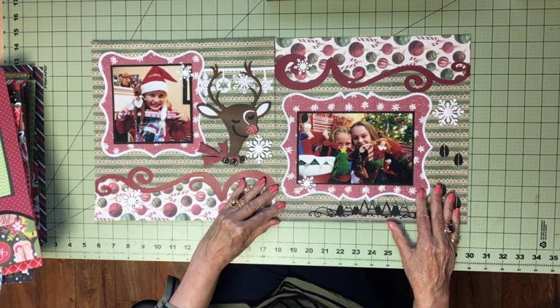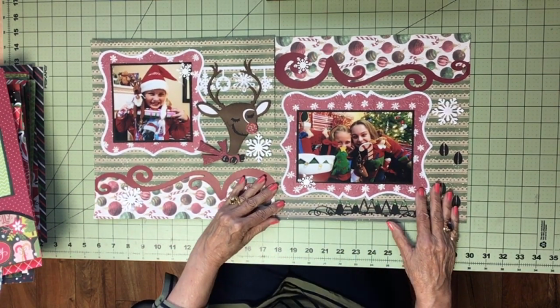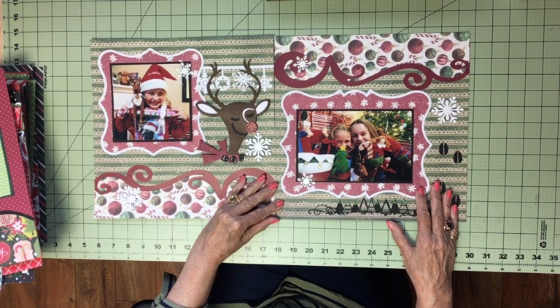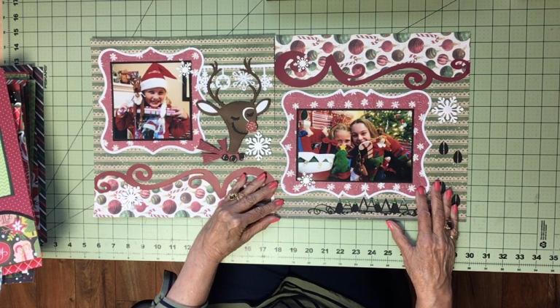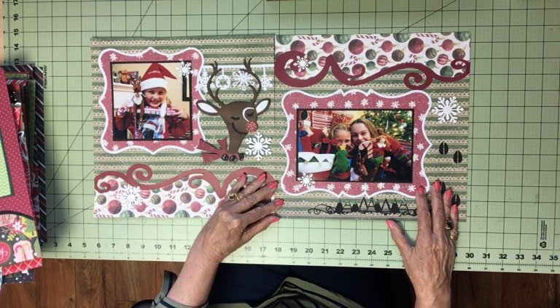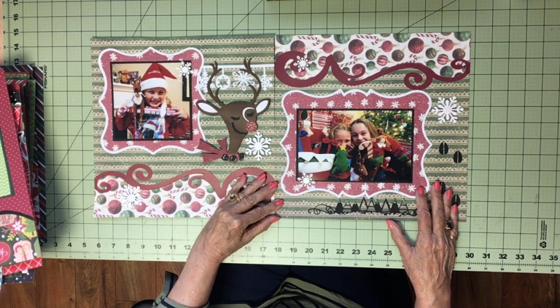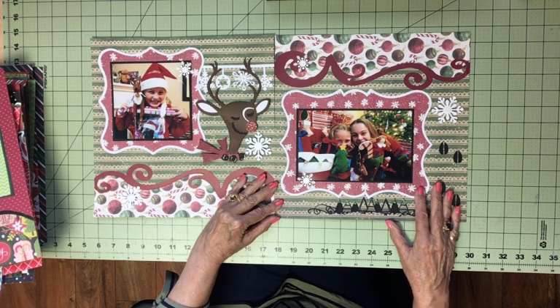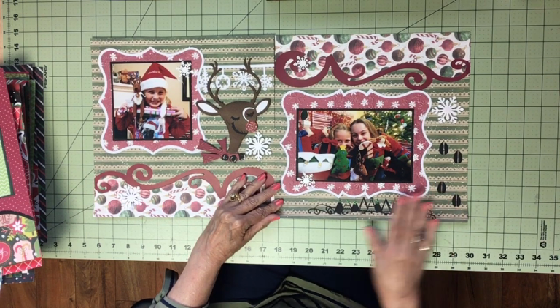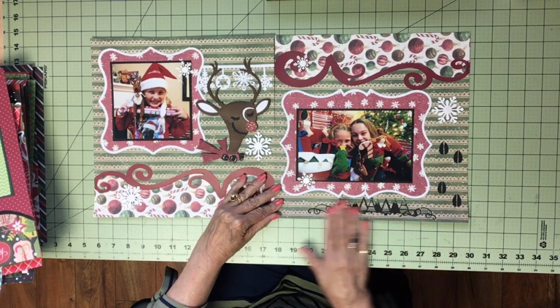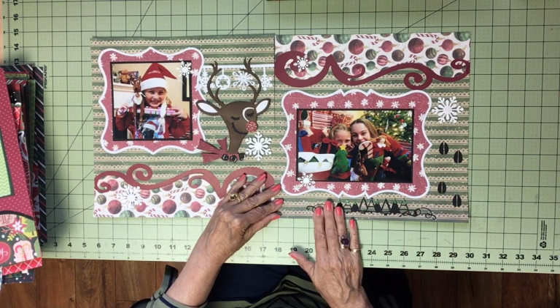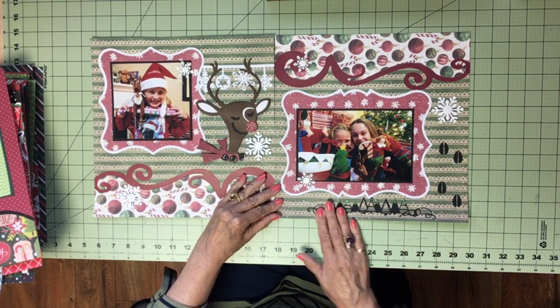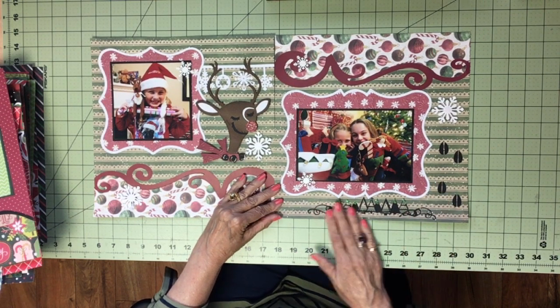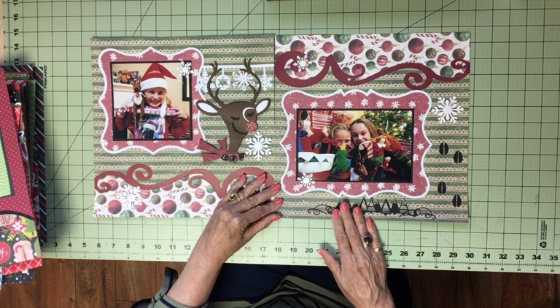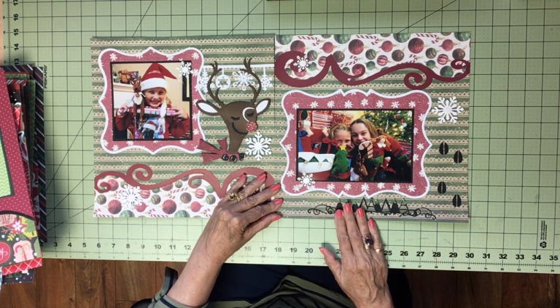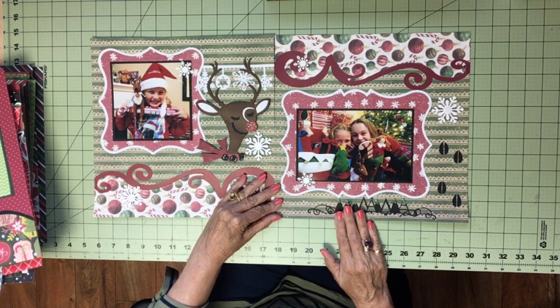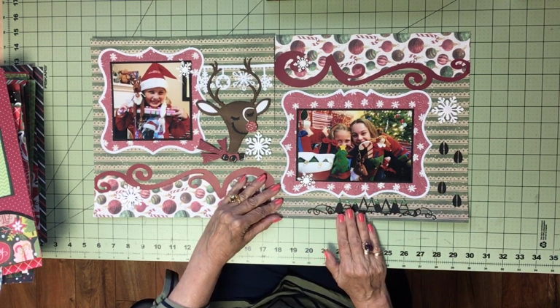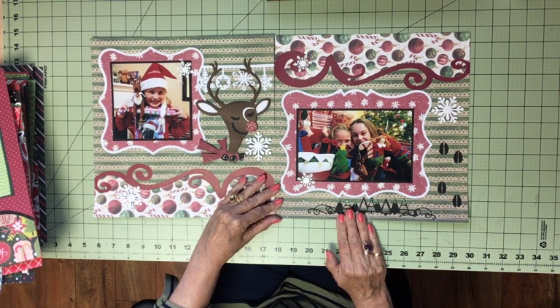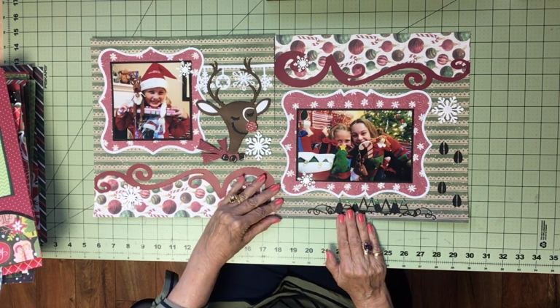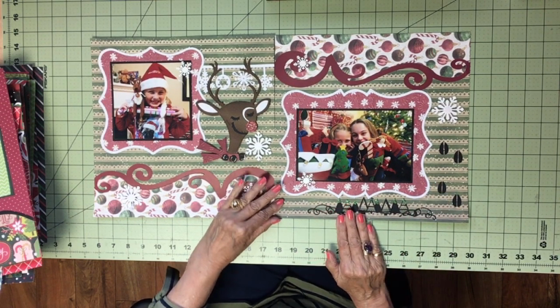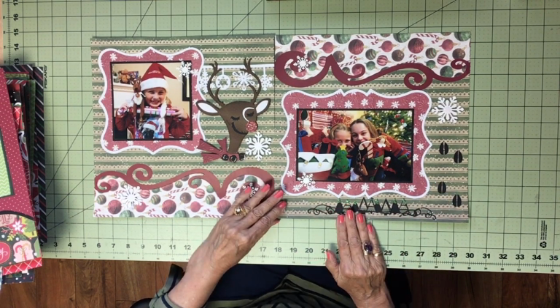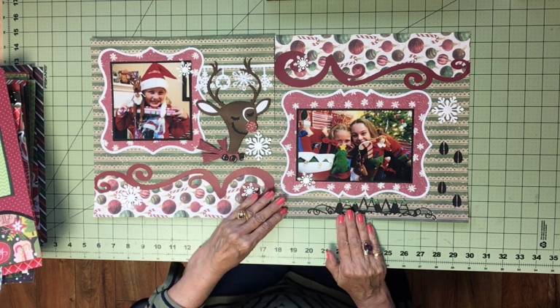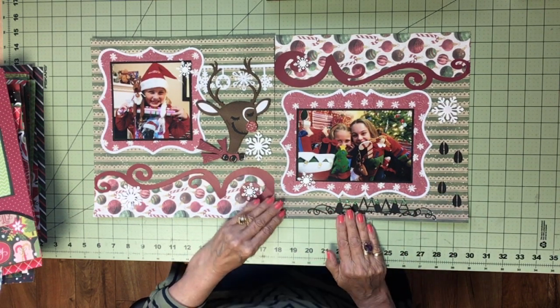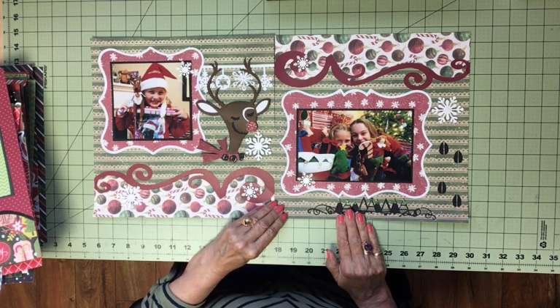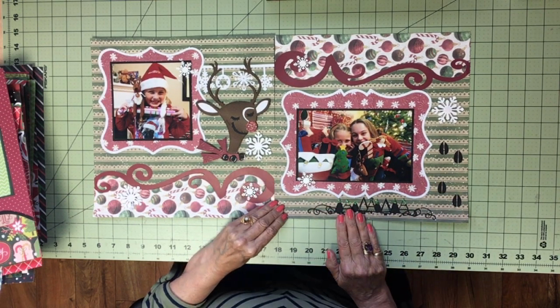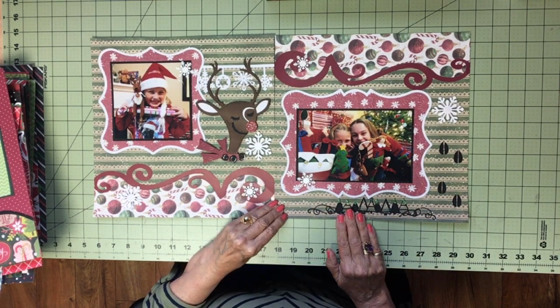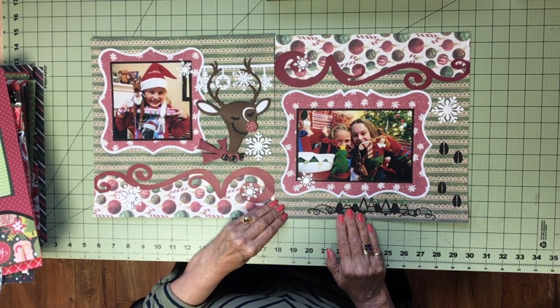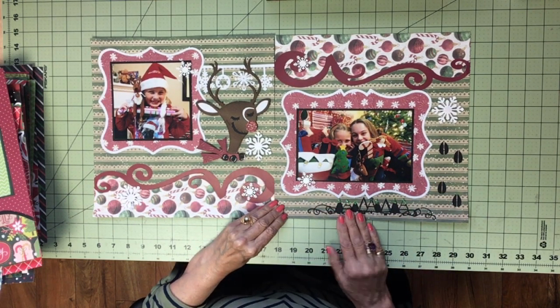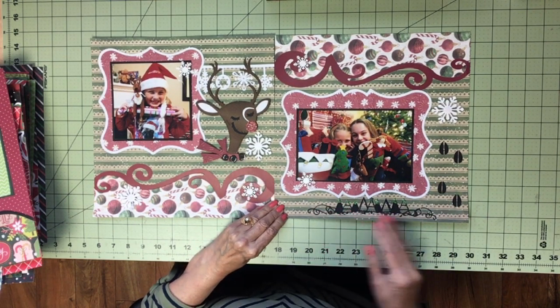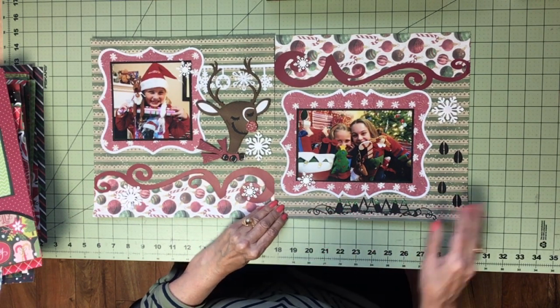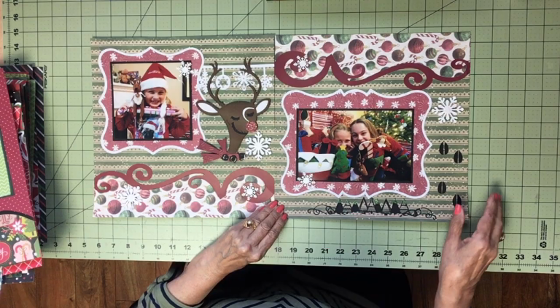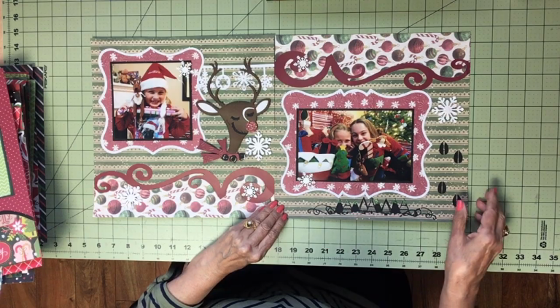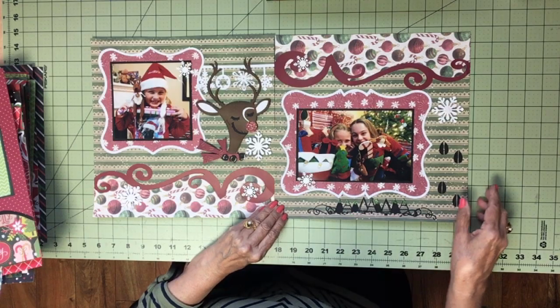Thank you for watching. You can go to meandmycricut.com for more details anytime. Bye.